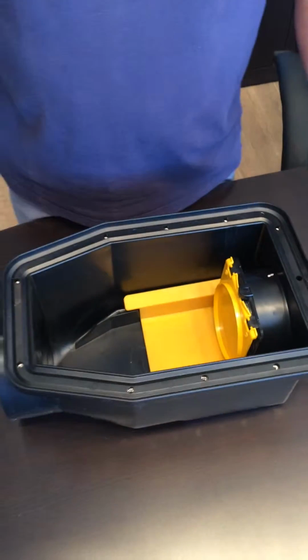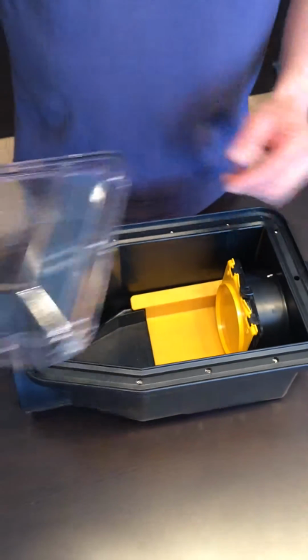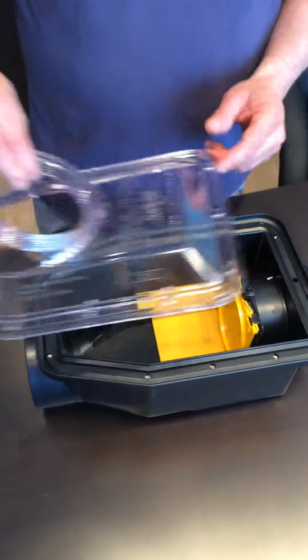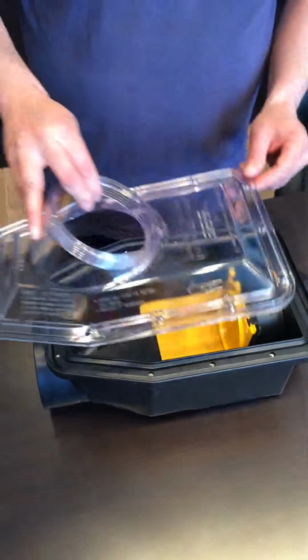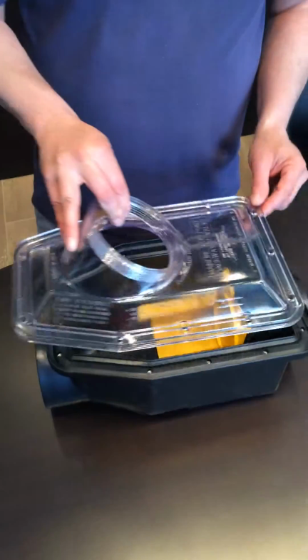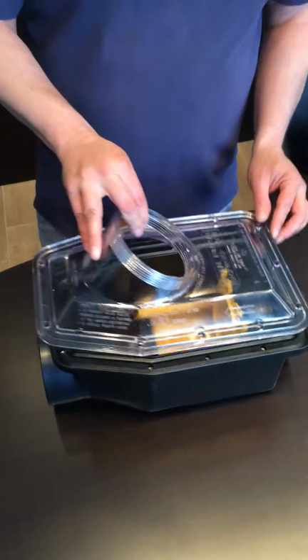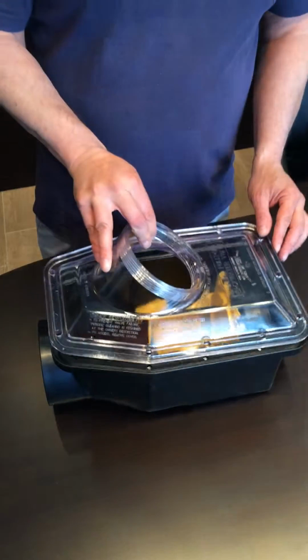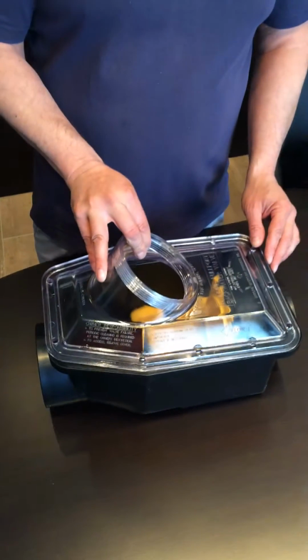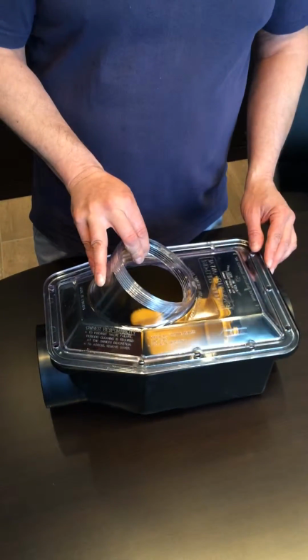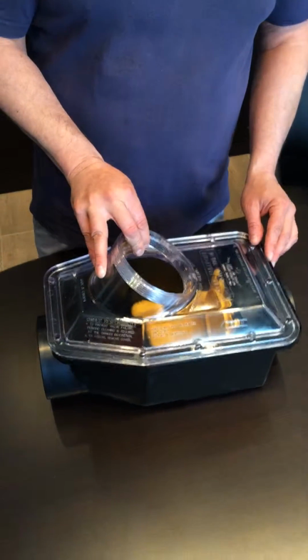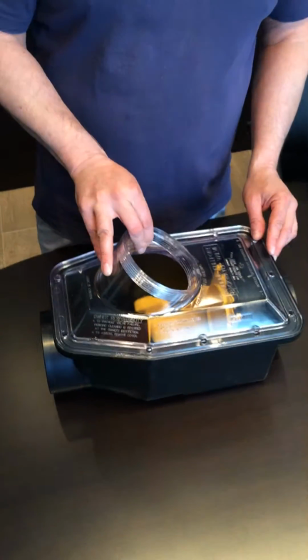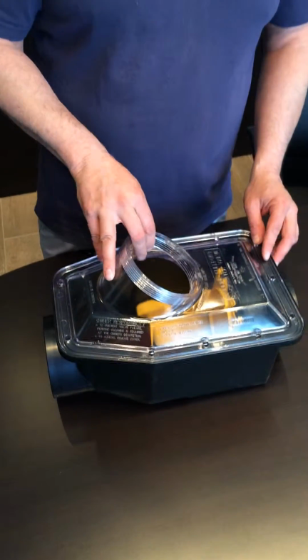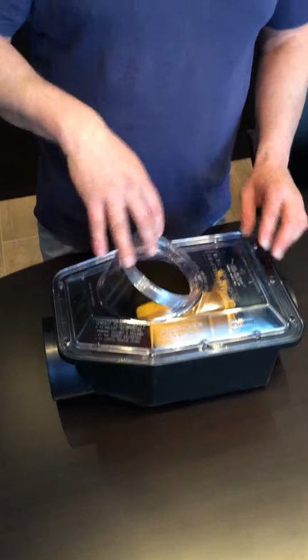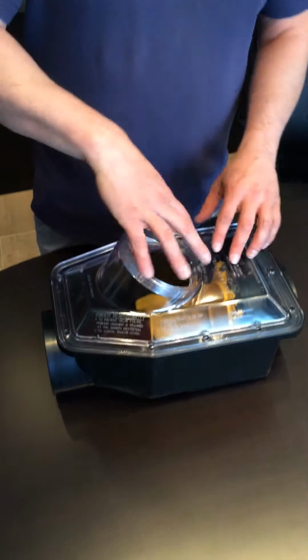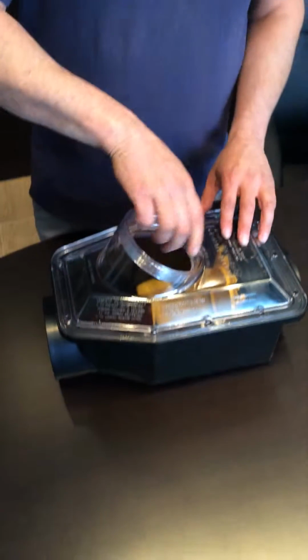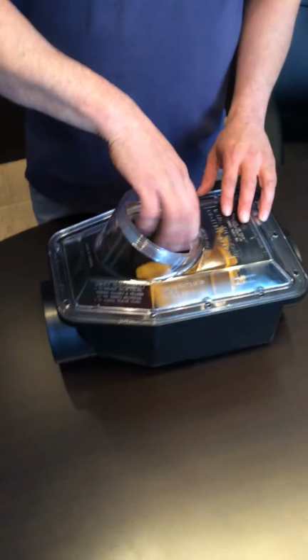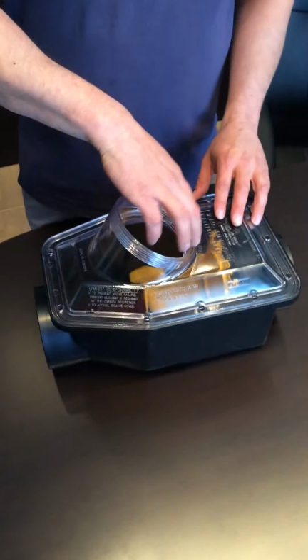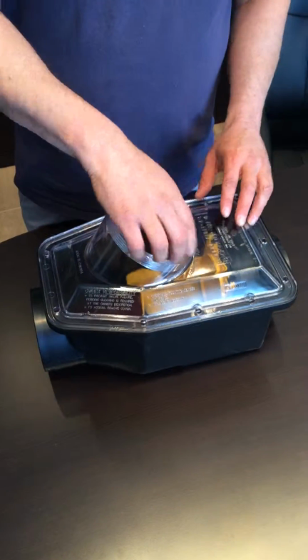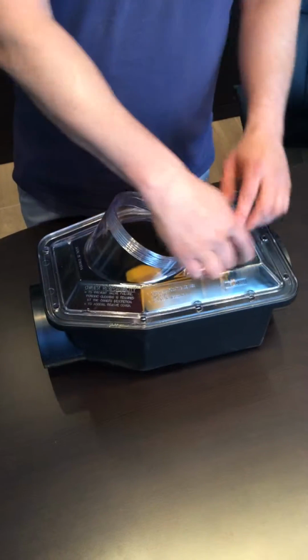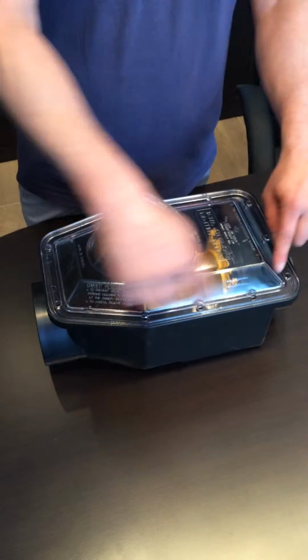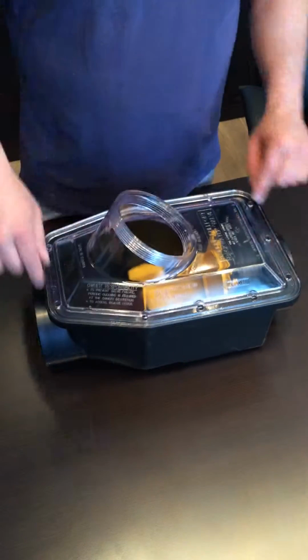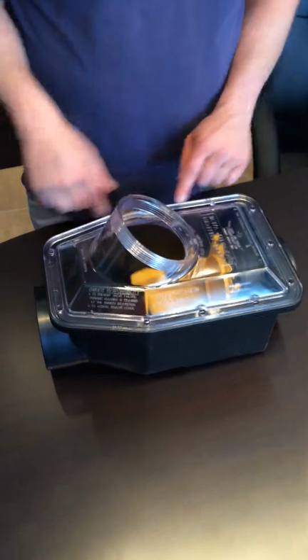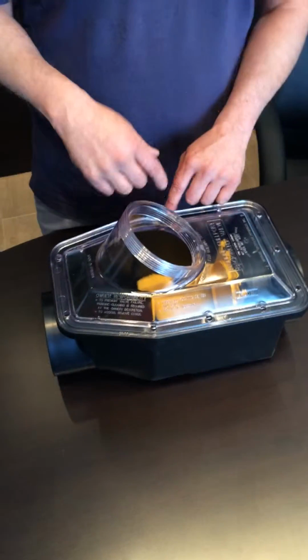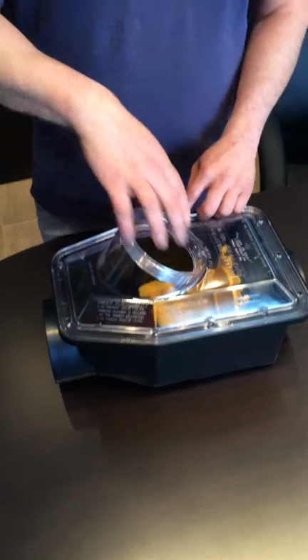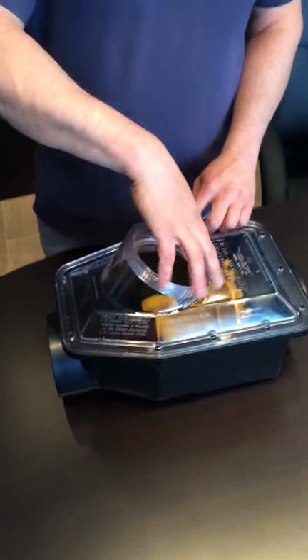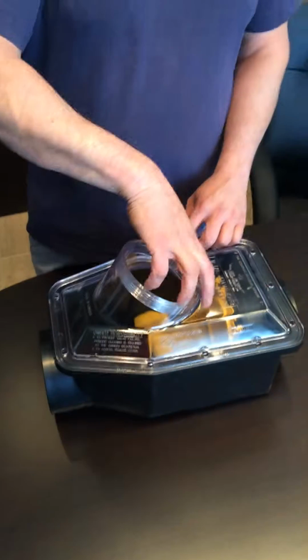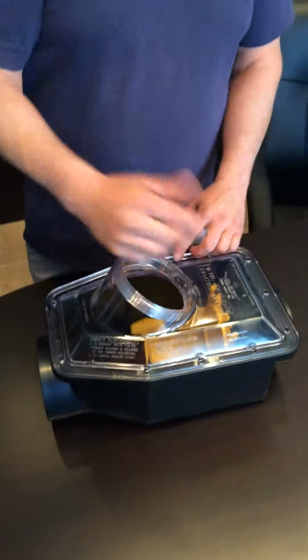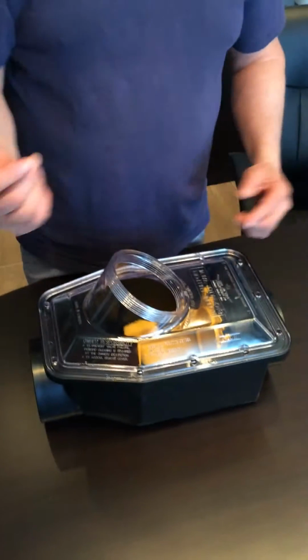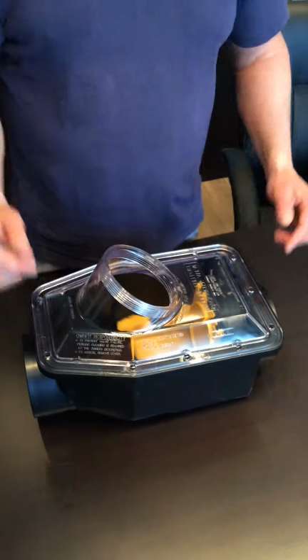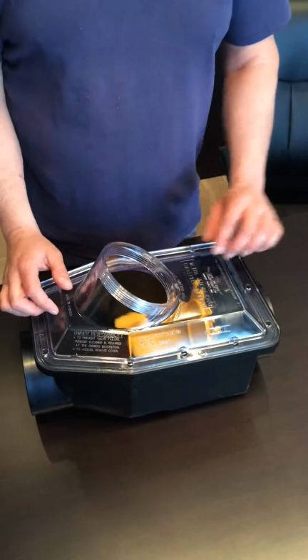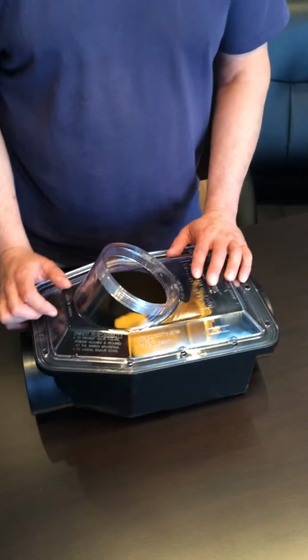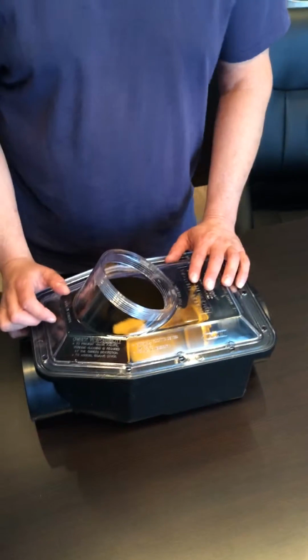Then you're going to put your lid back on, all the bolts, and you're done.